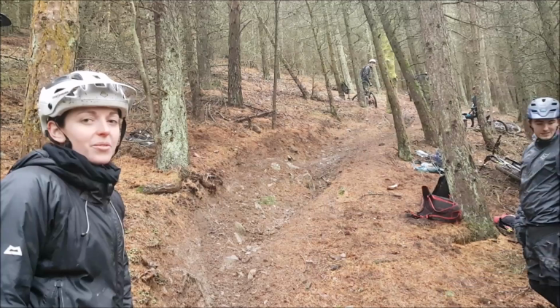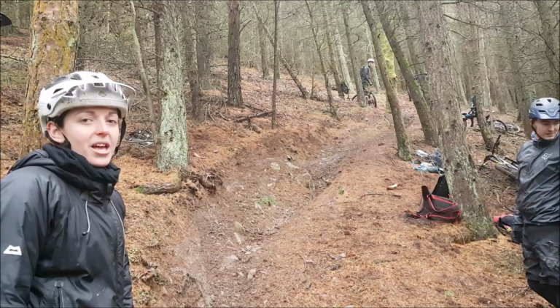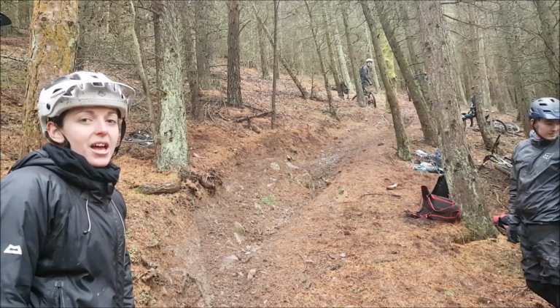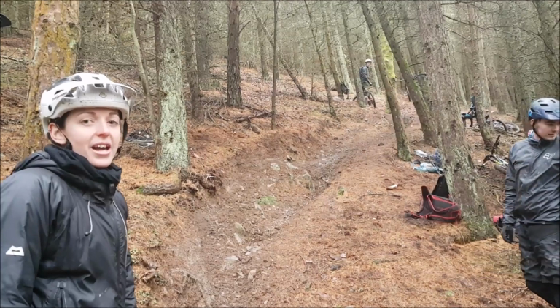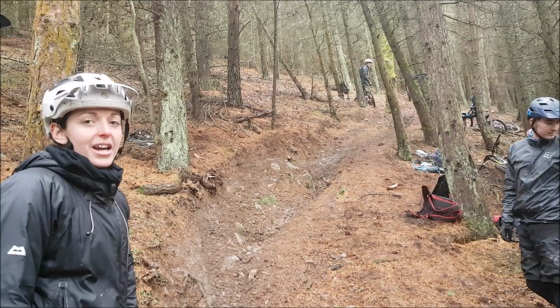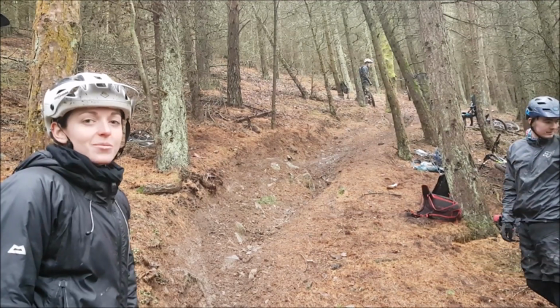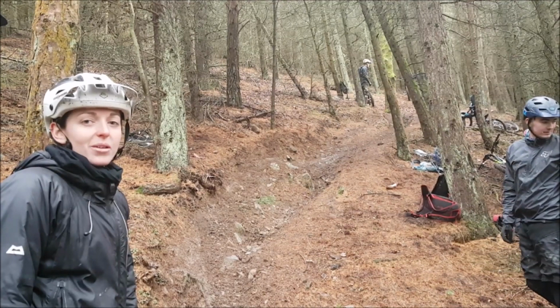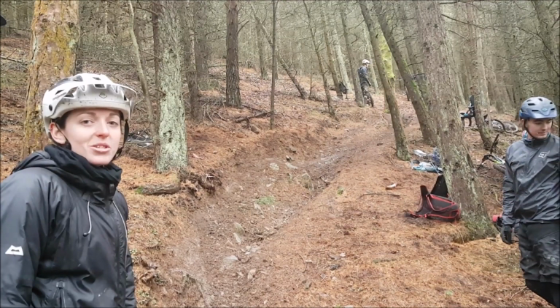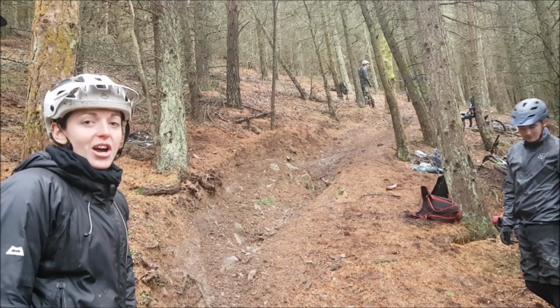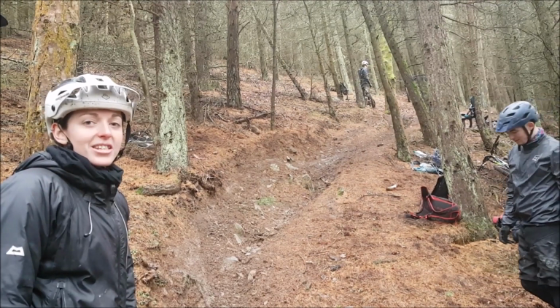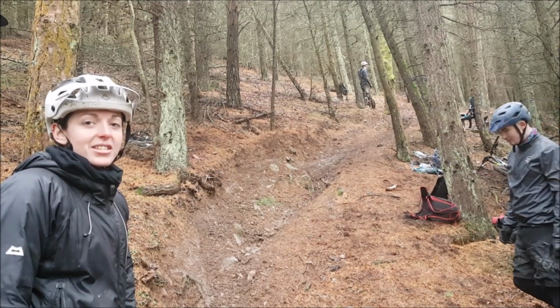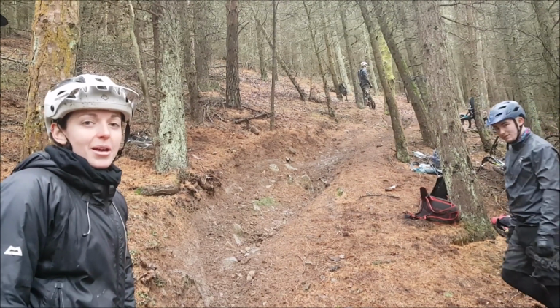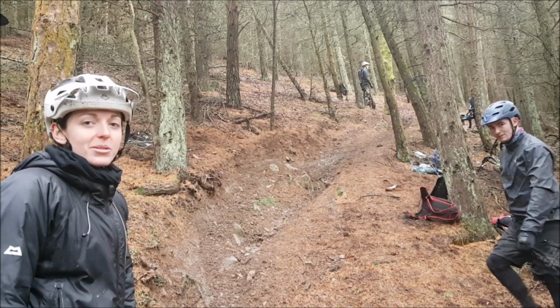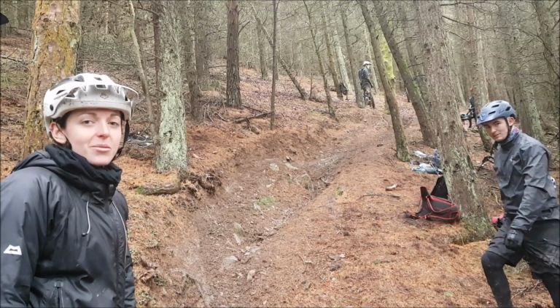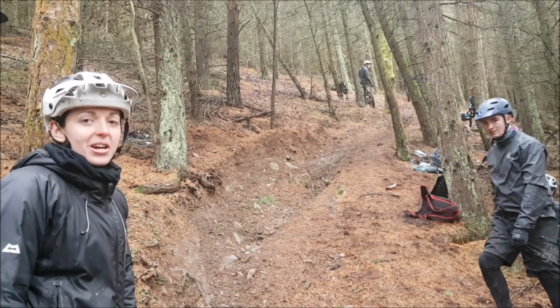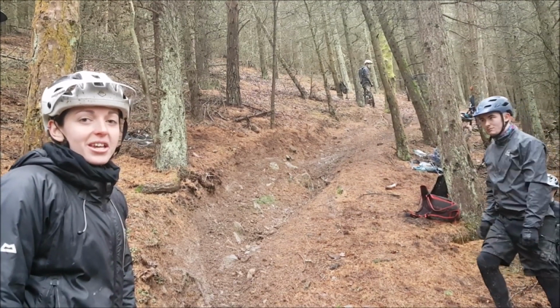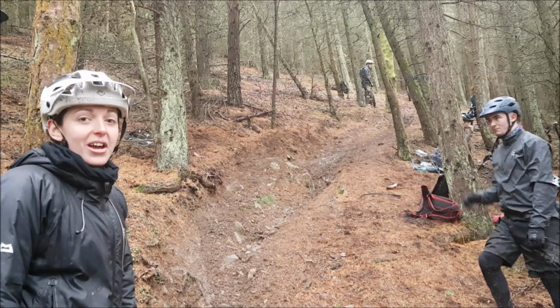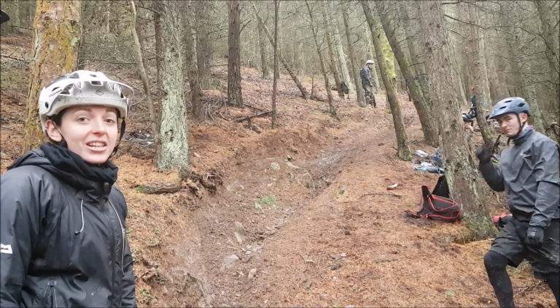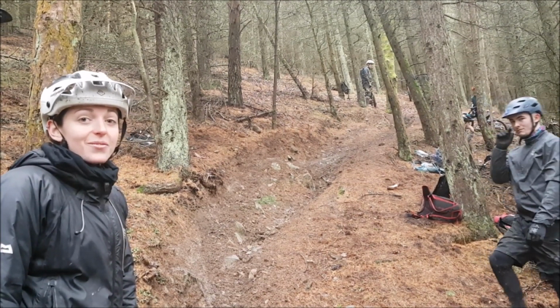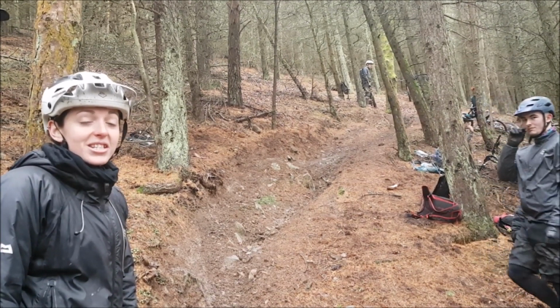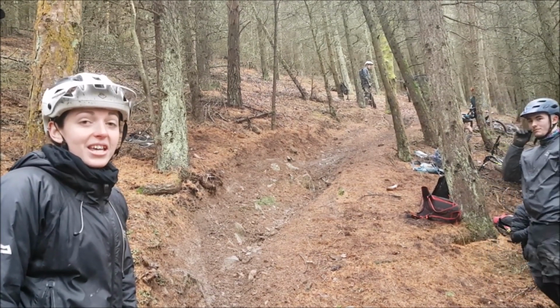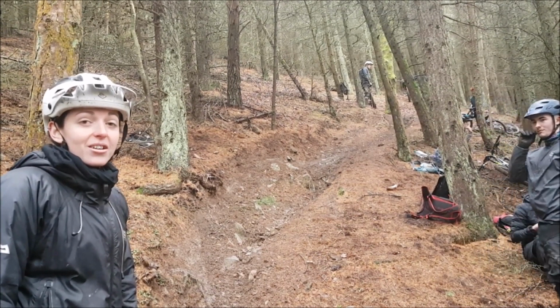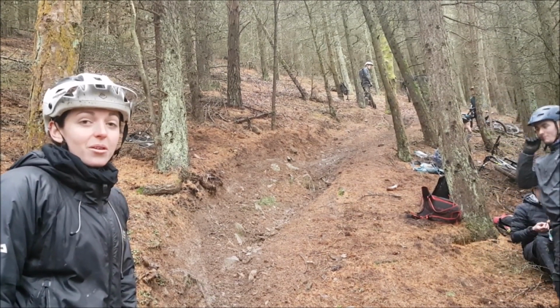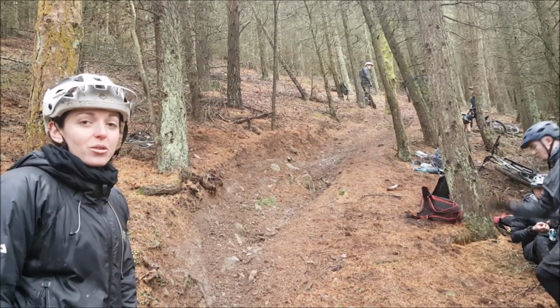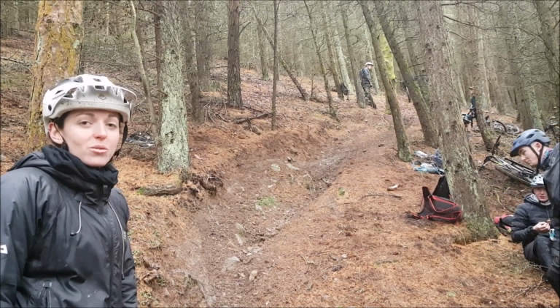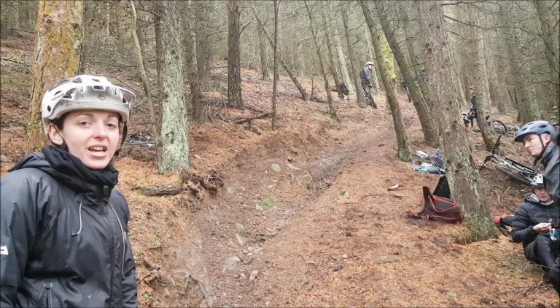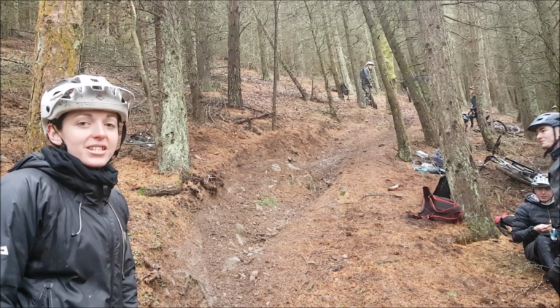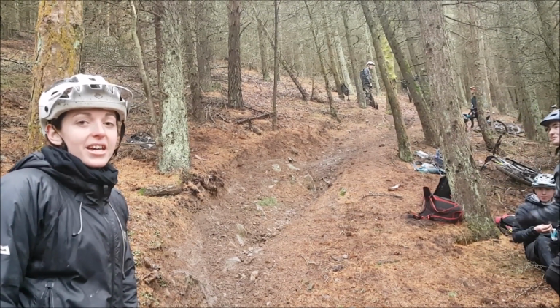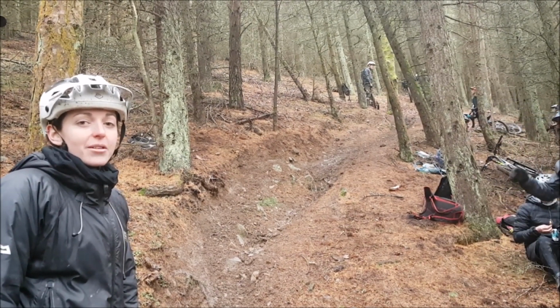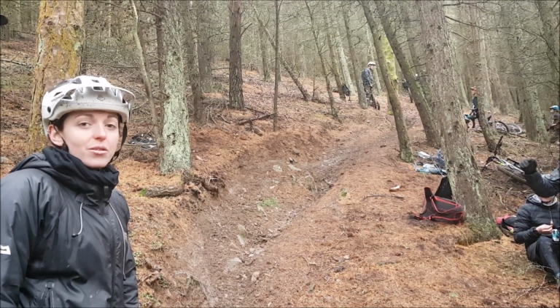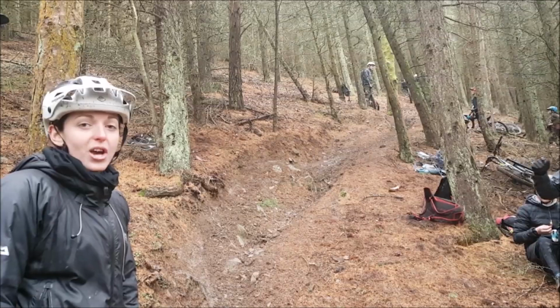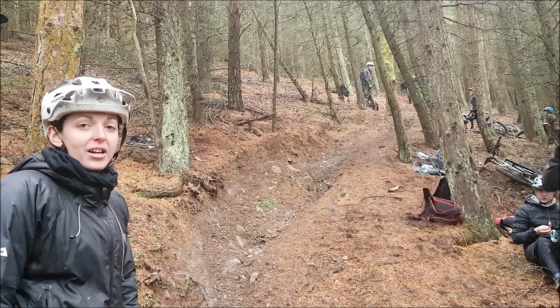Hi guys, welcome to Trackside Tips. We're here in a leafing today on an old SDA downhill track.